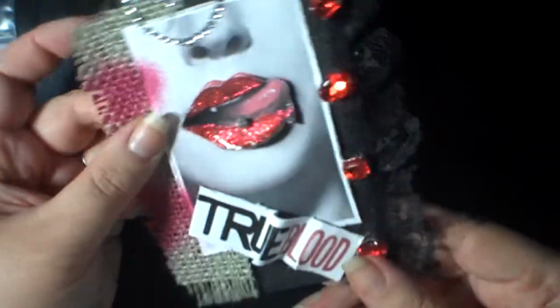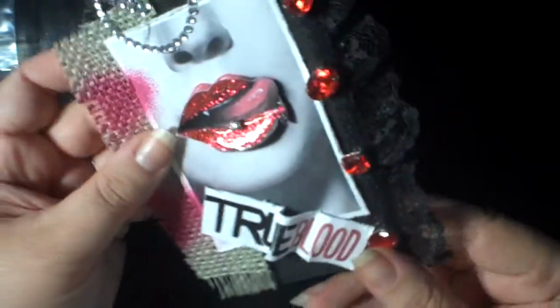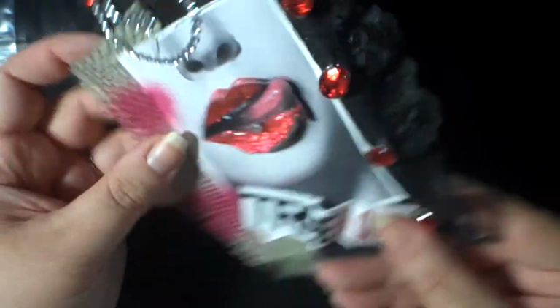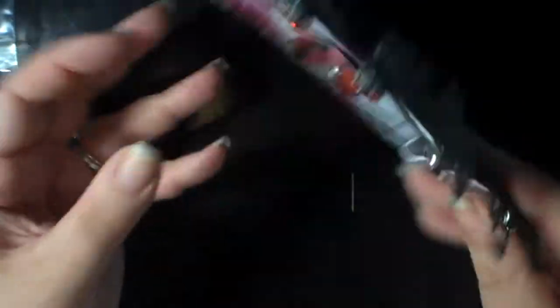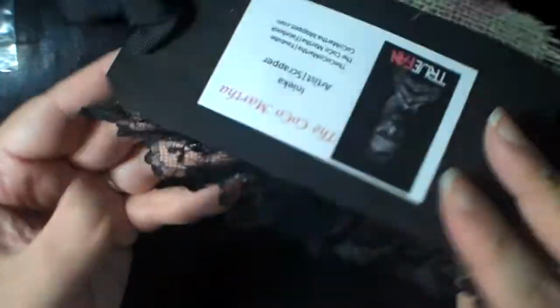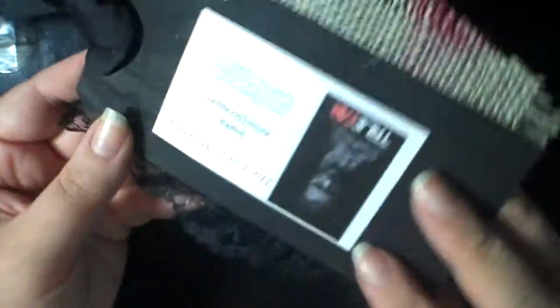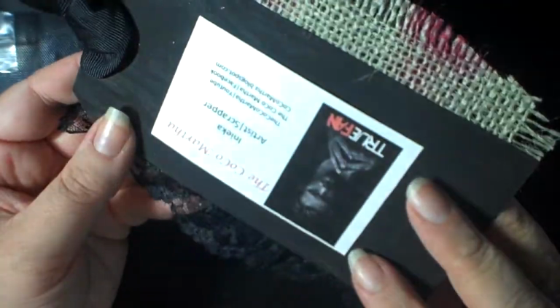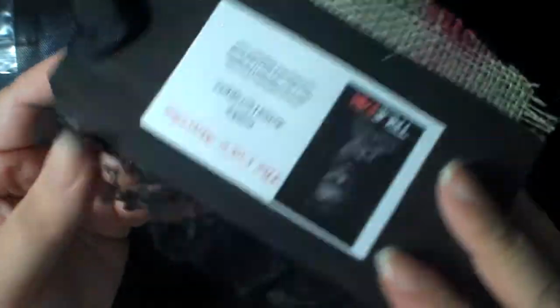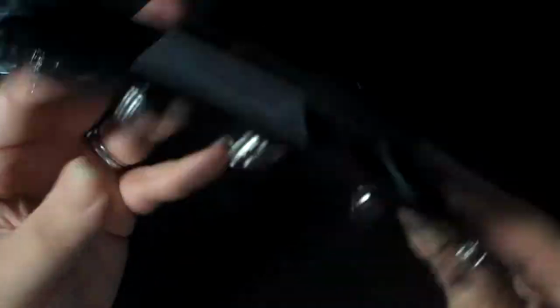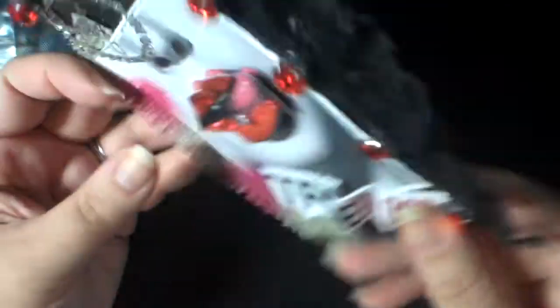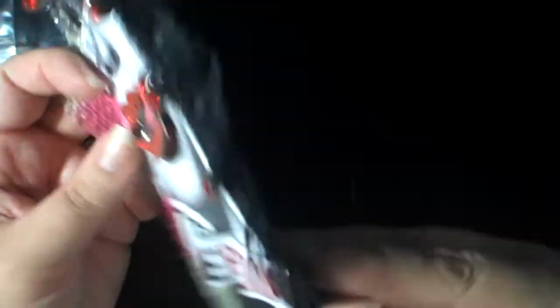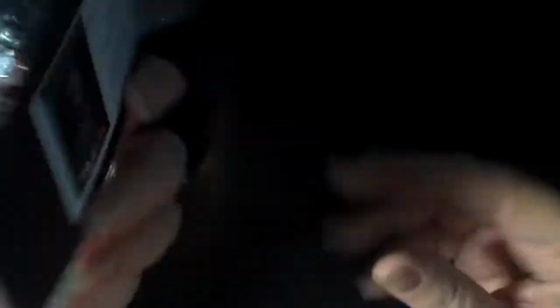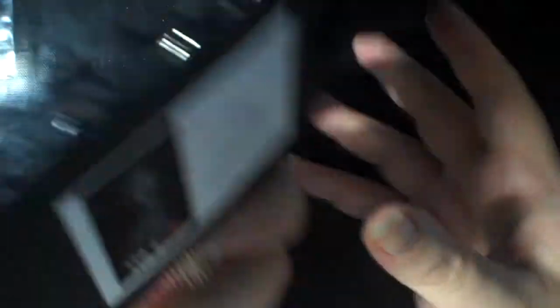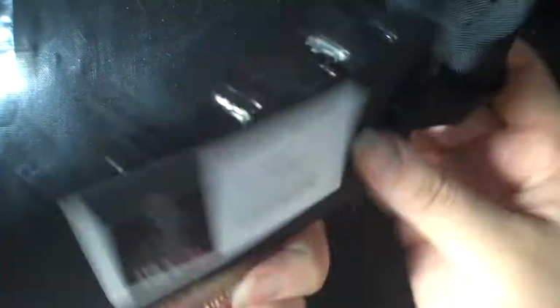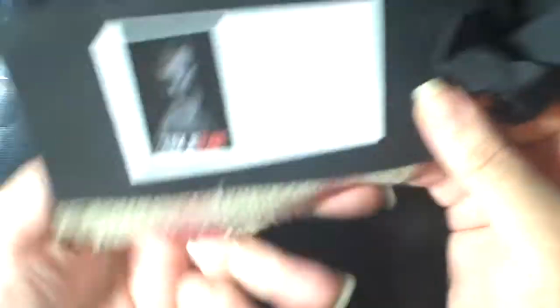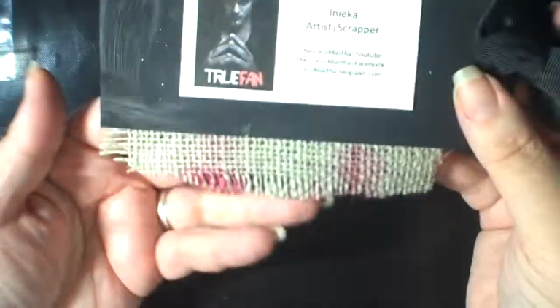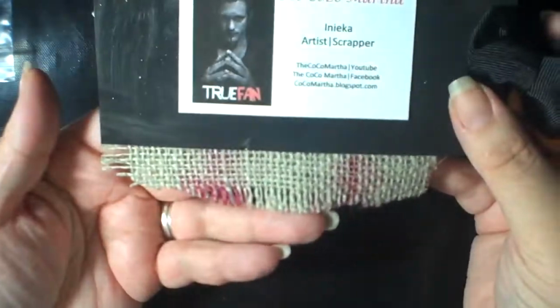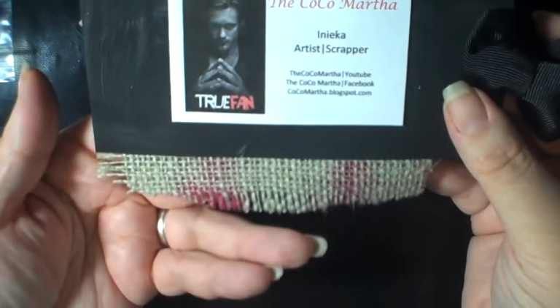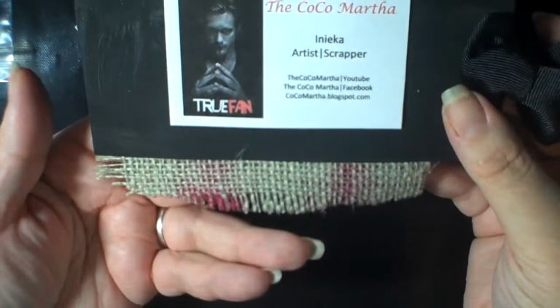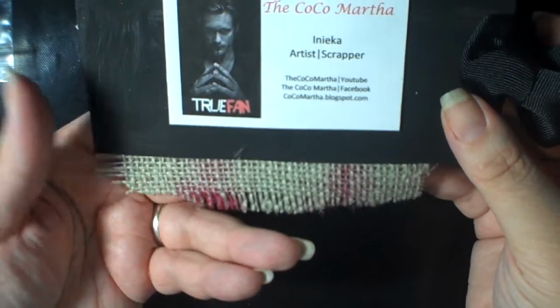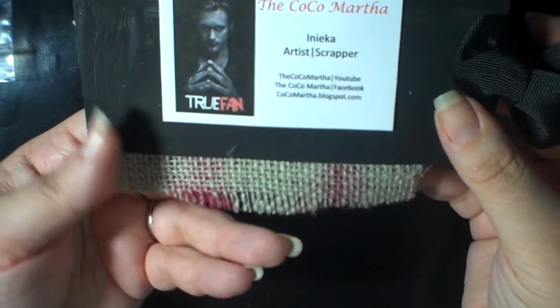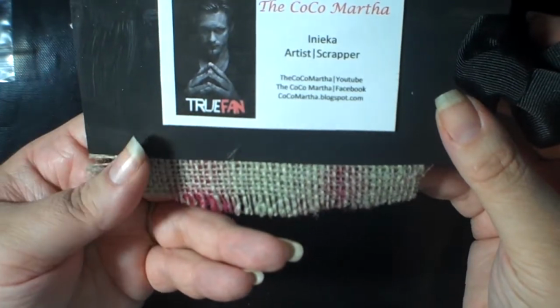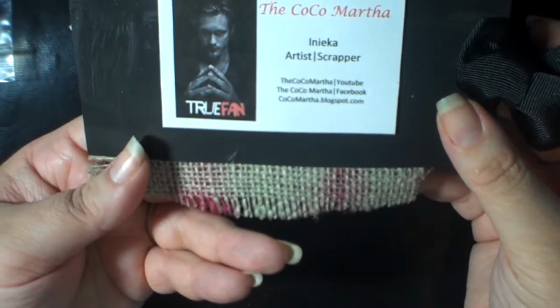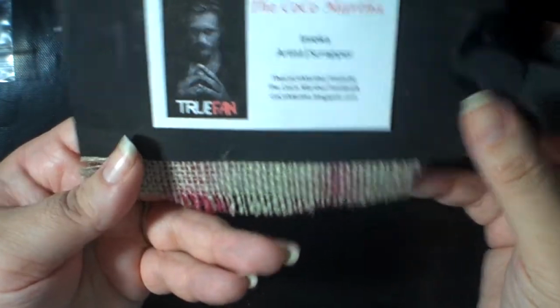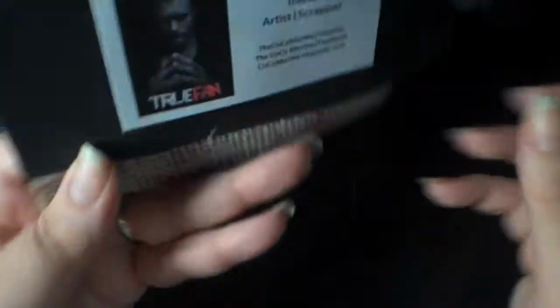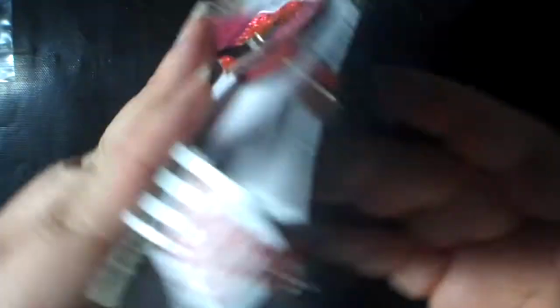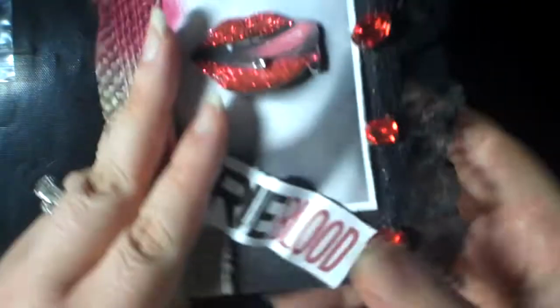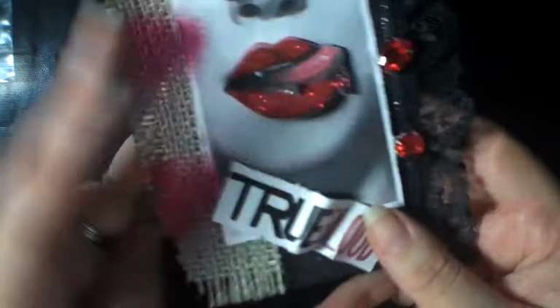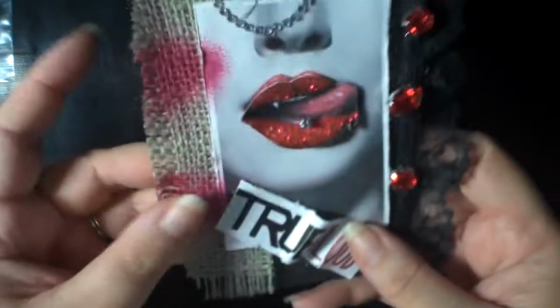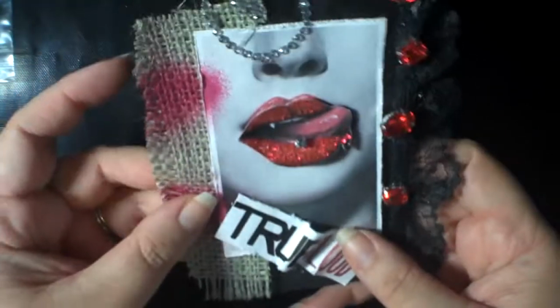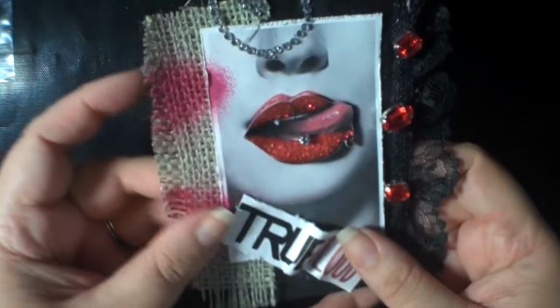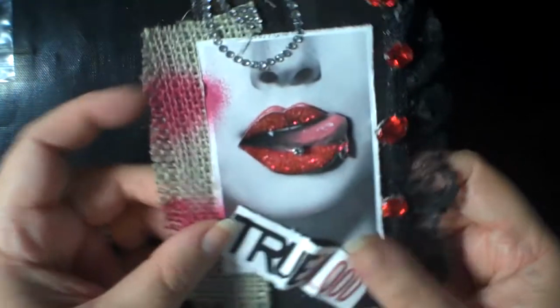I believe she also has a video, so I'll include a link below, and there's her information — Coco Martha the artist.